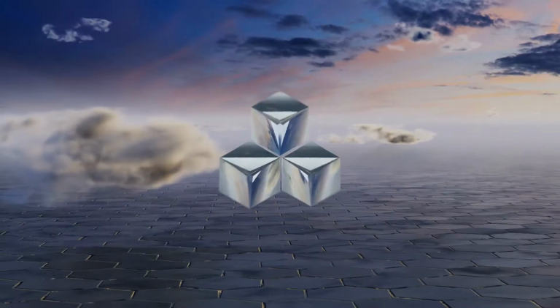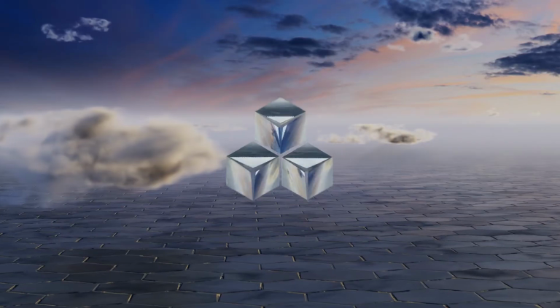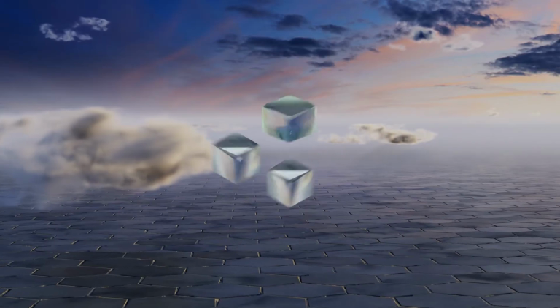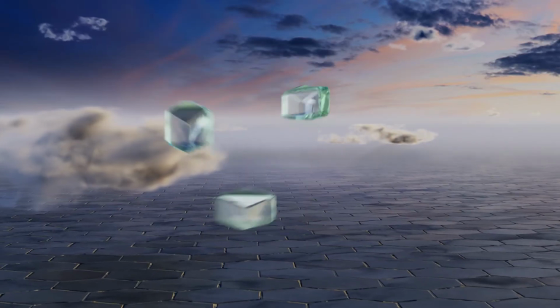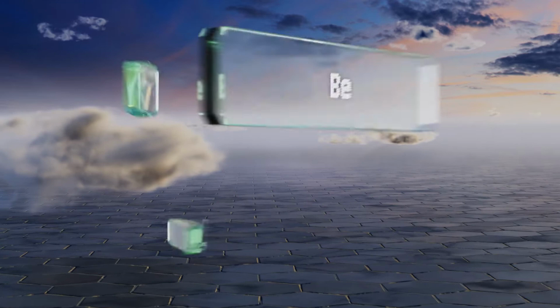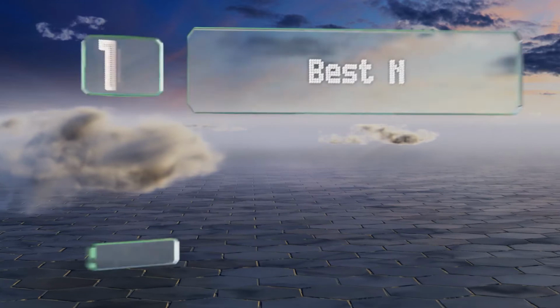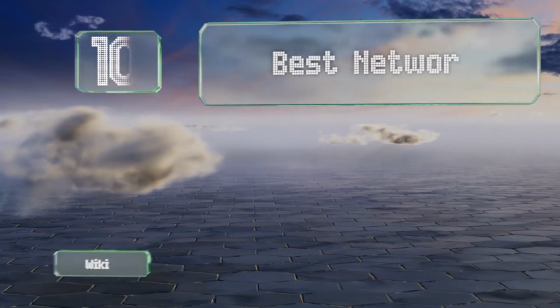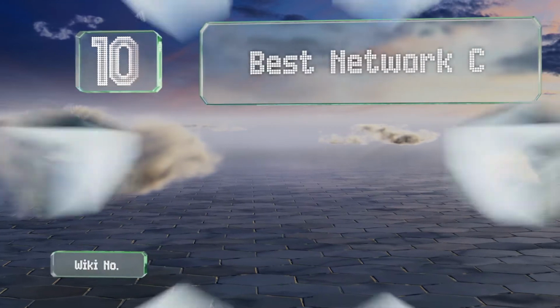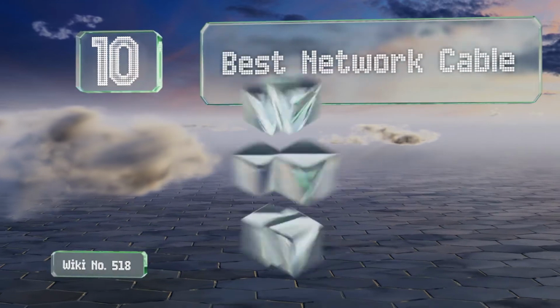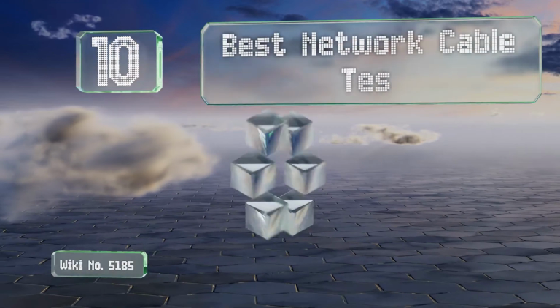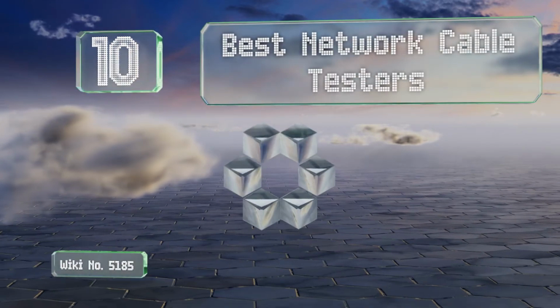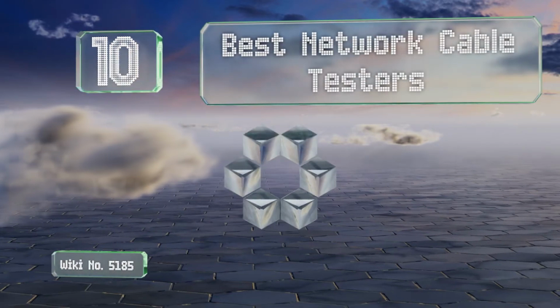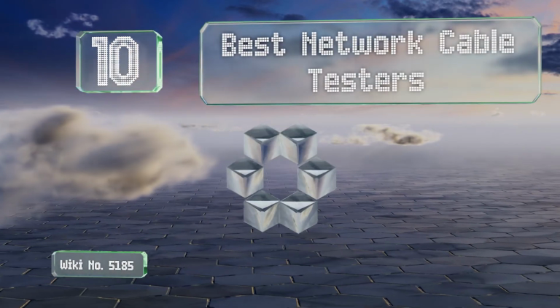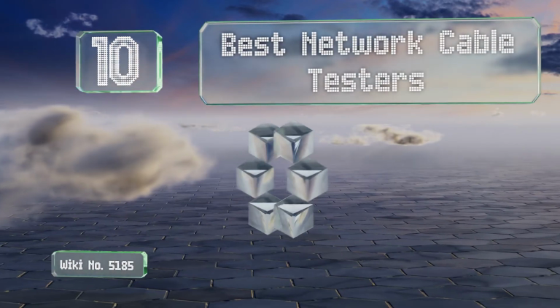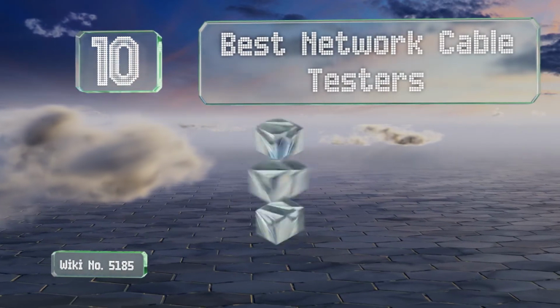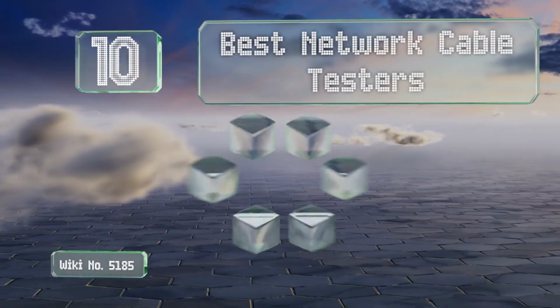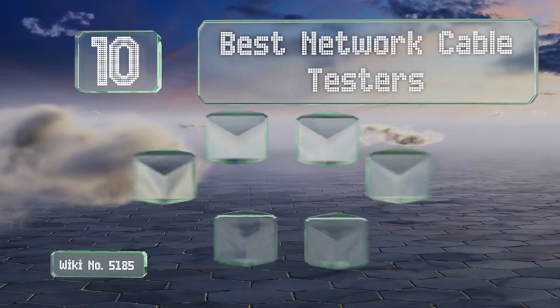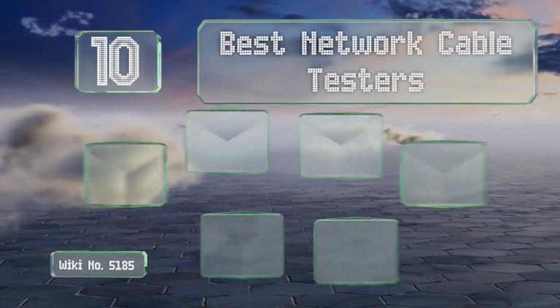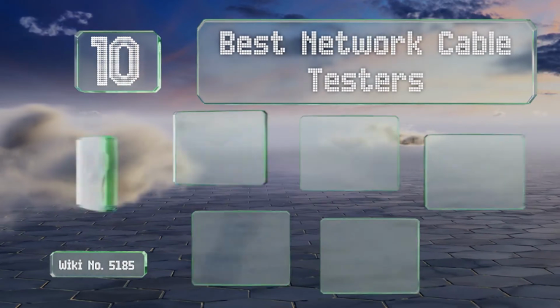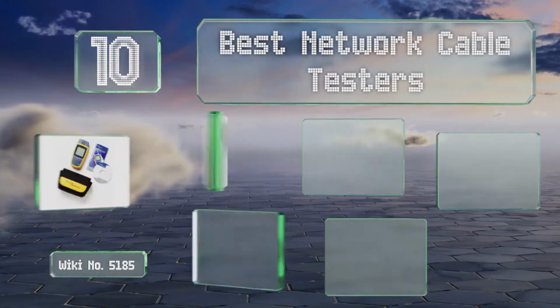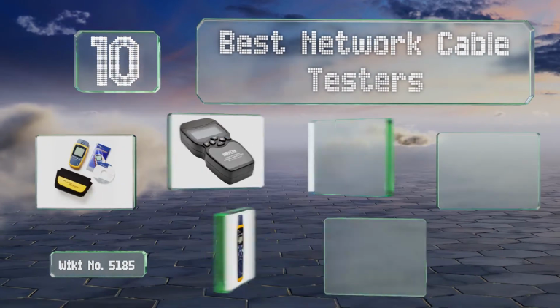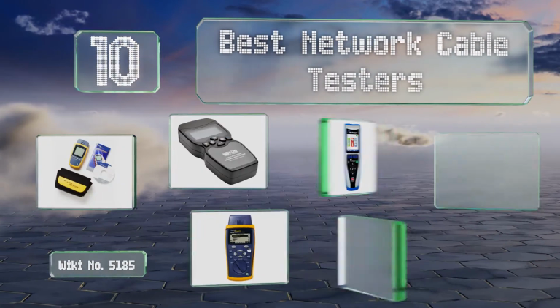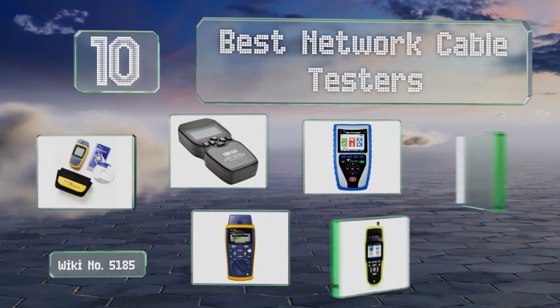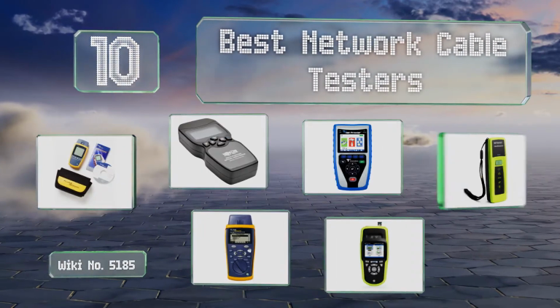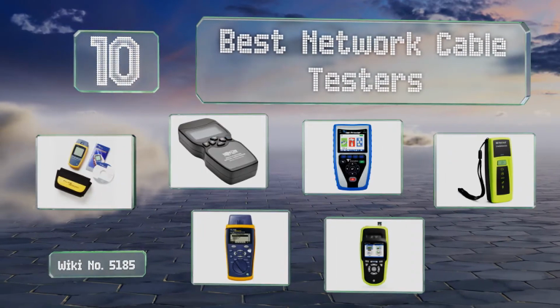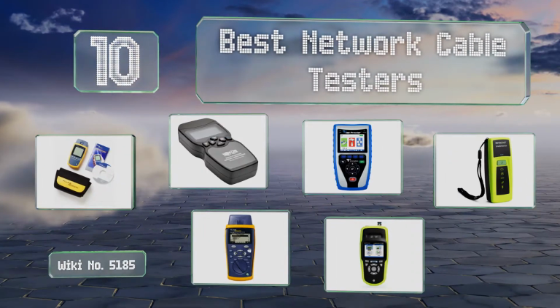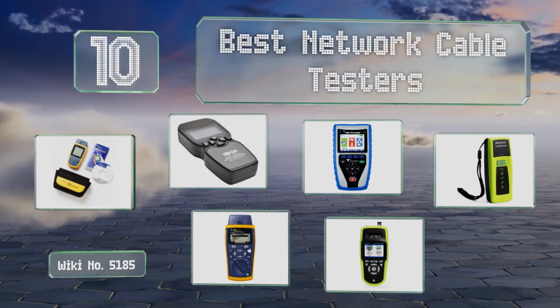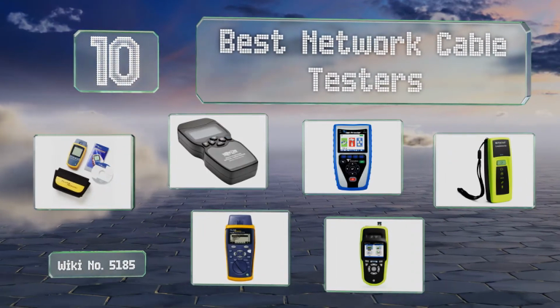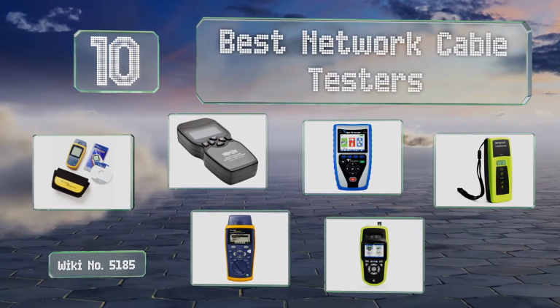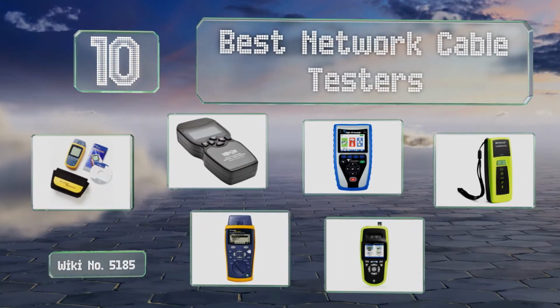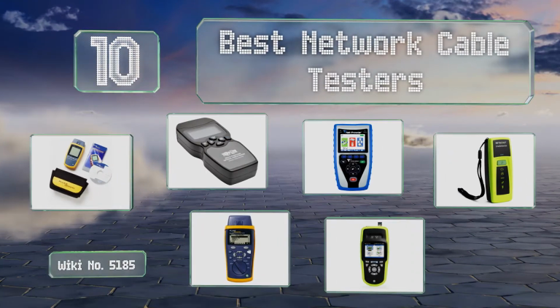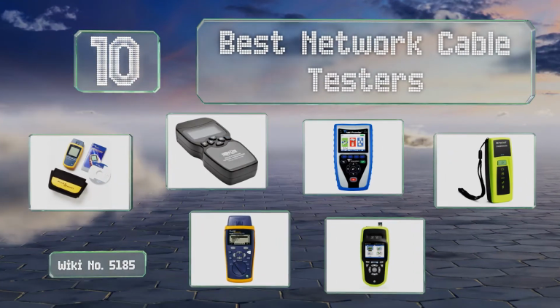EasyVid presents the 10 best network cable testers. Let's get started with the list.